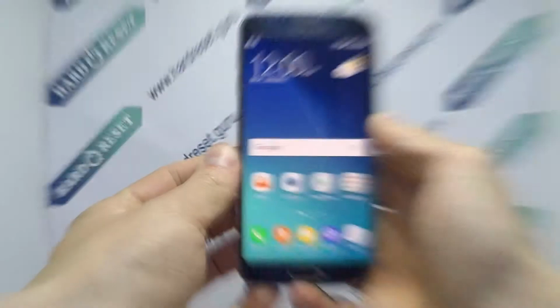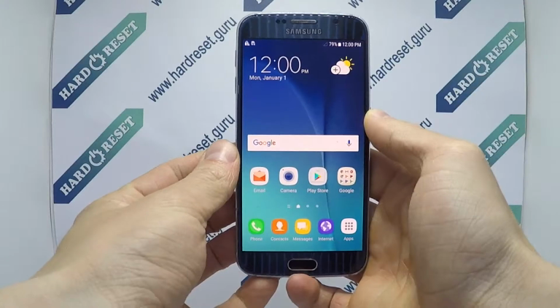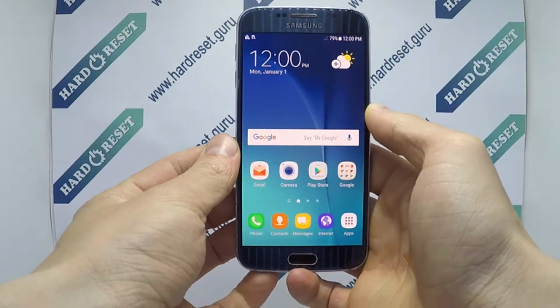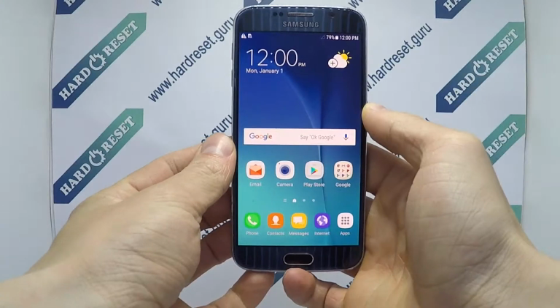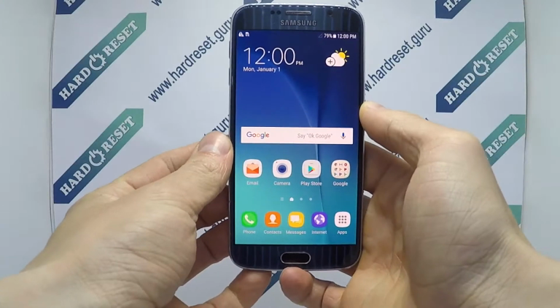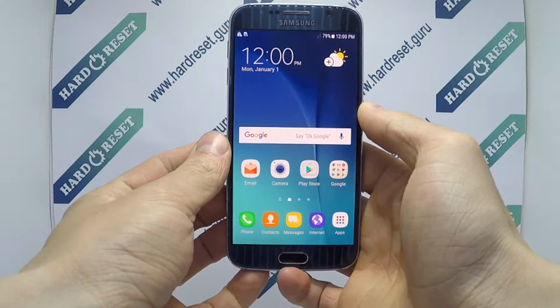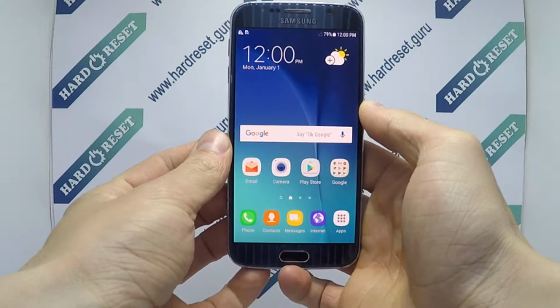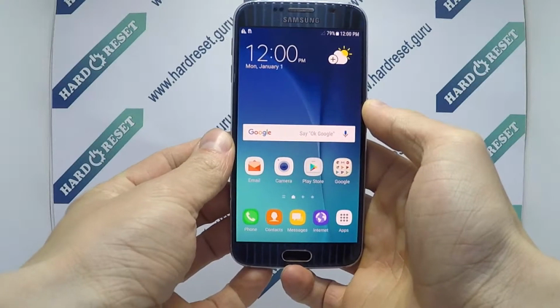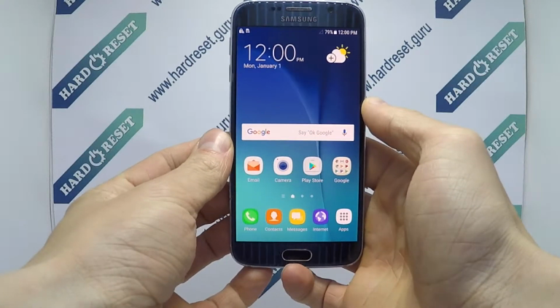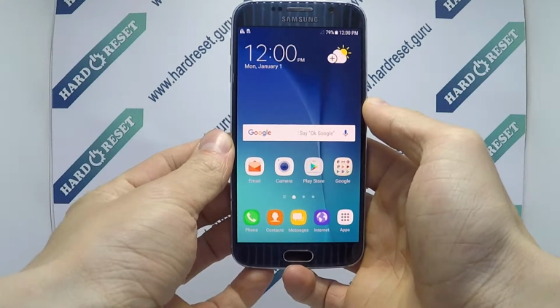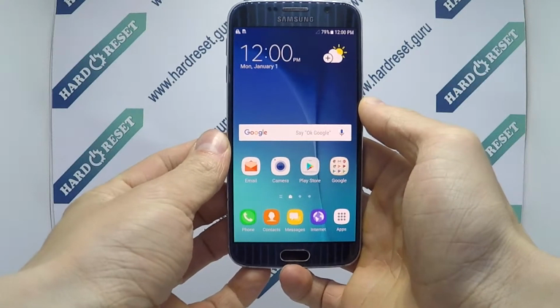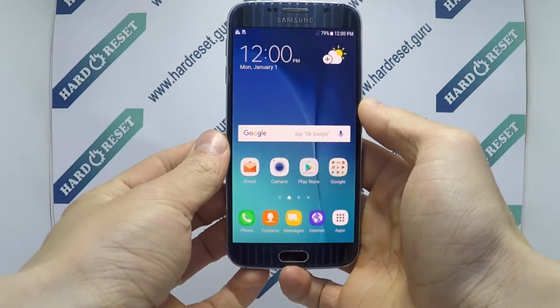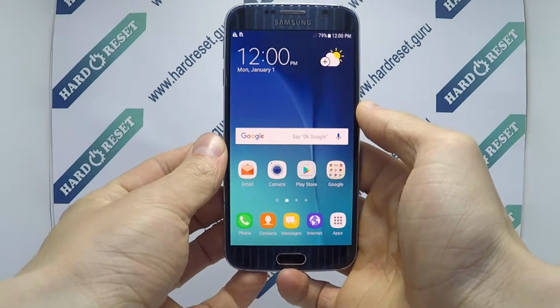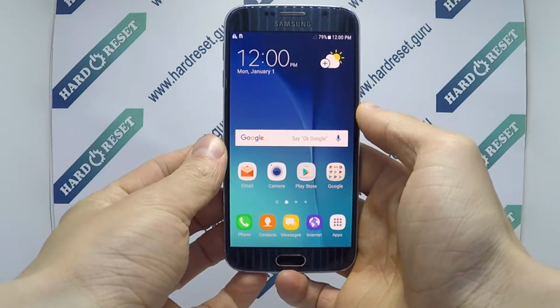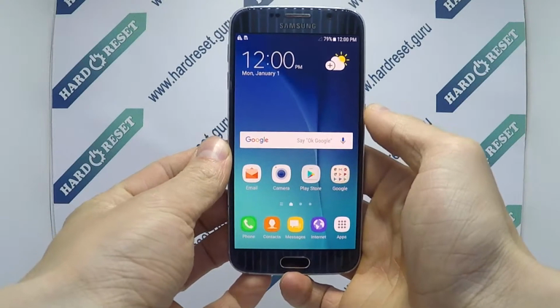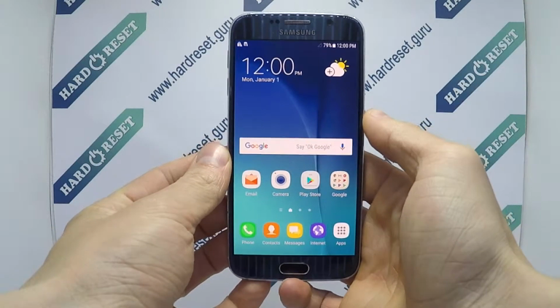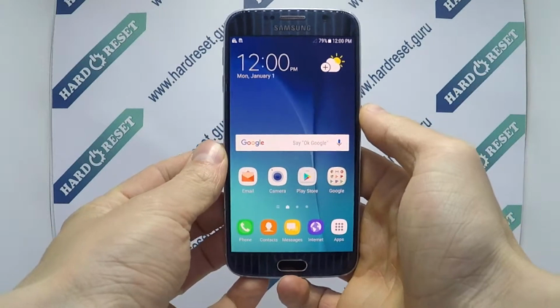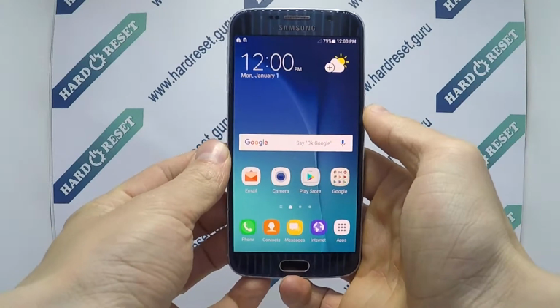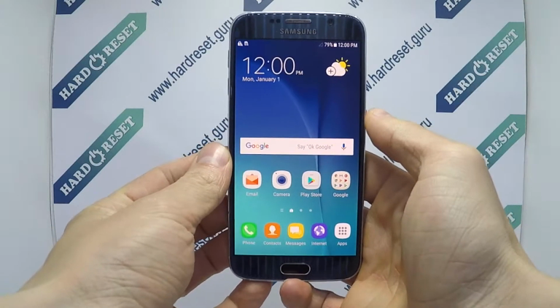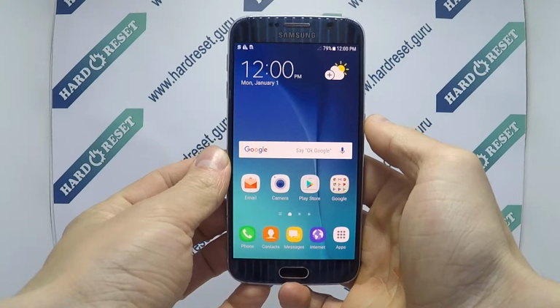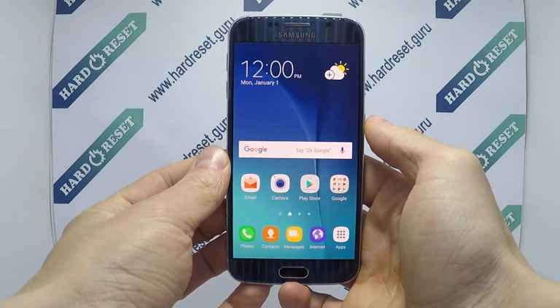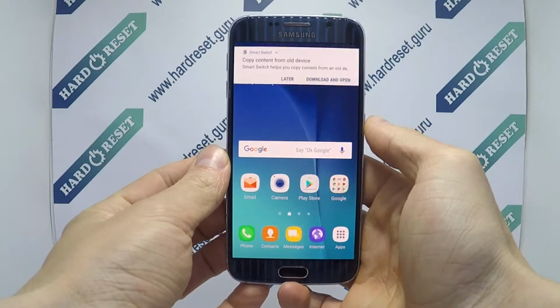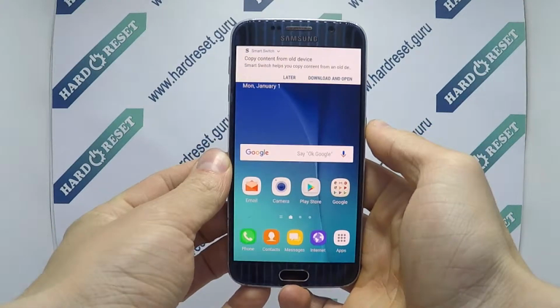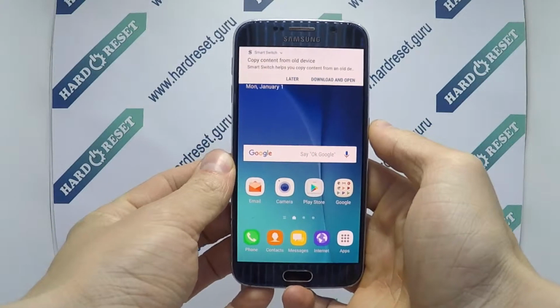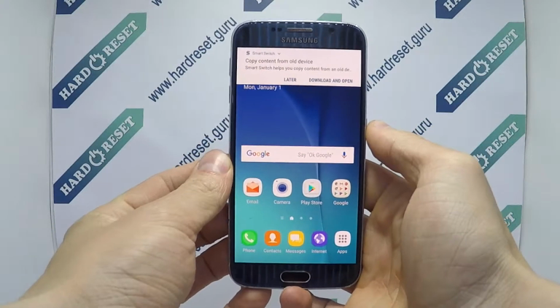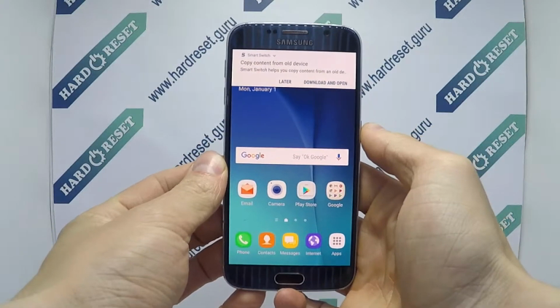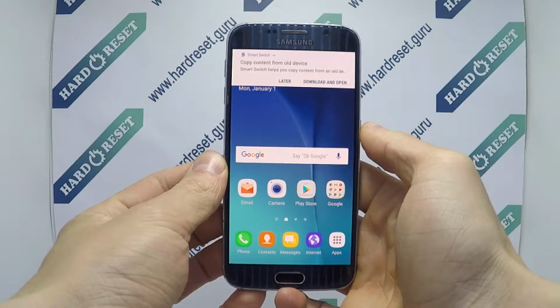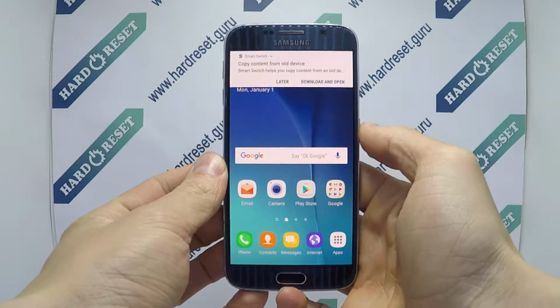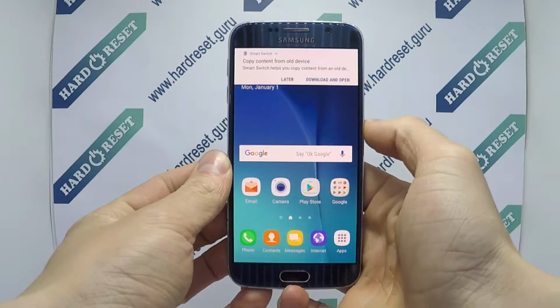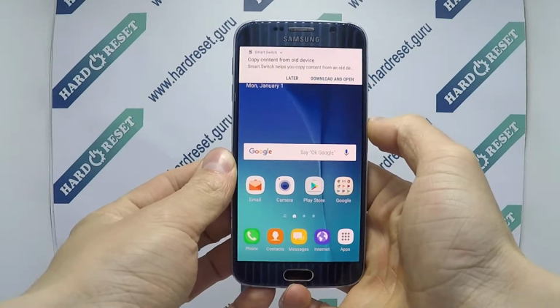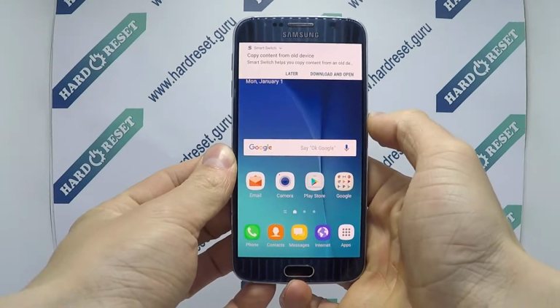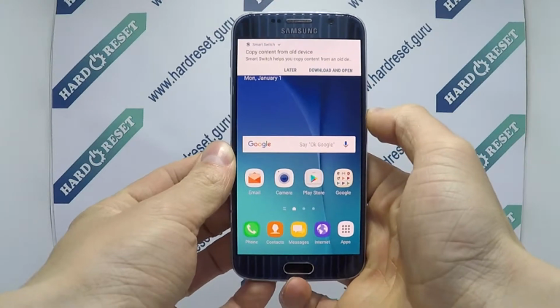Hello, I show you how to hard reset on Samsung Galaxy S6. Turn off the phone.